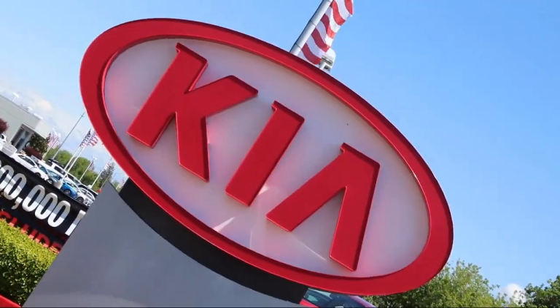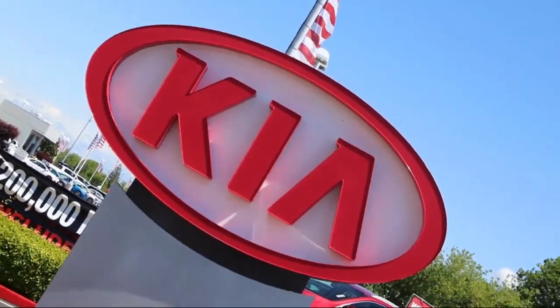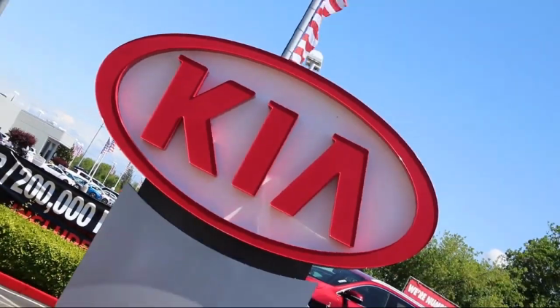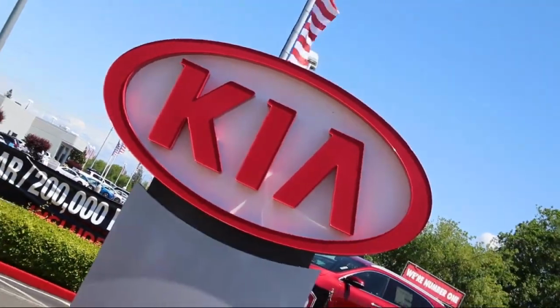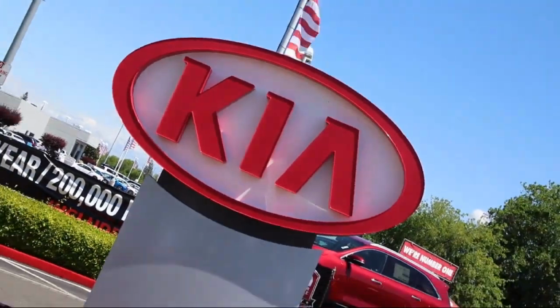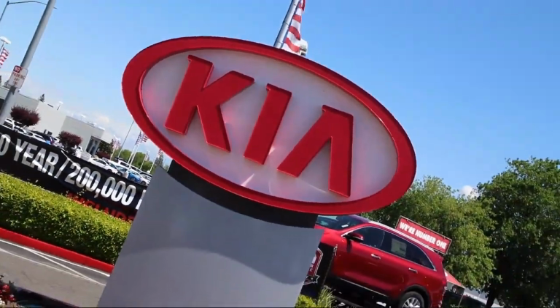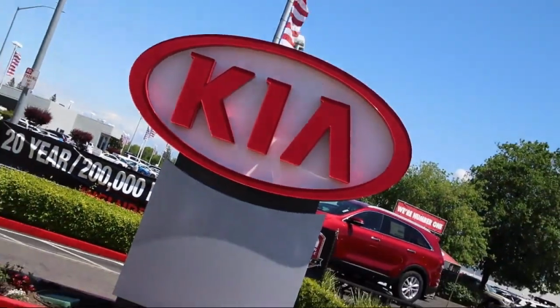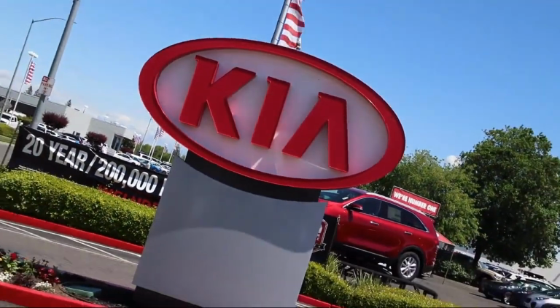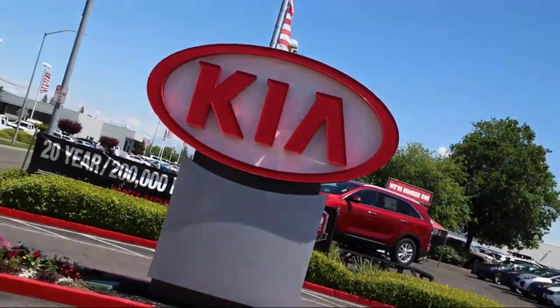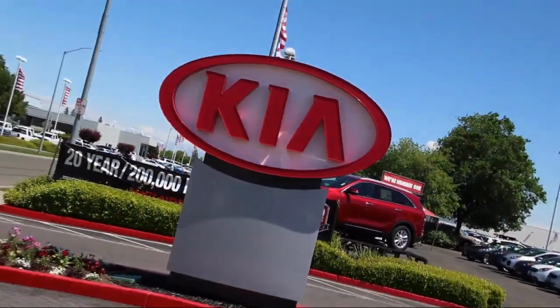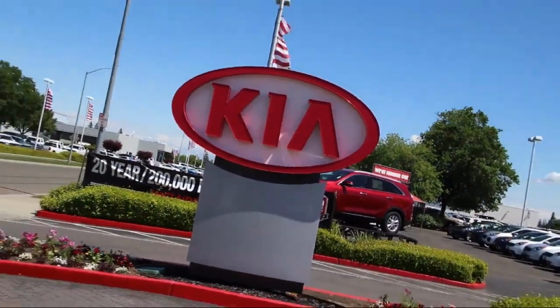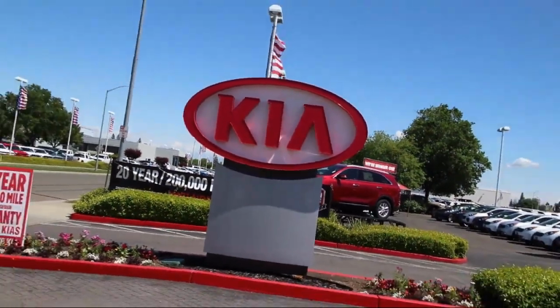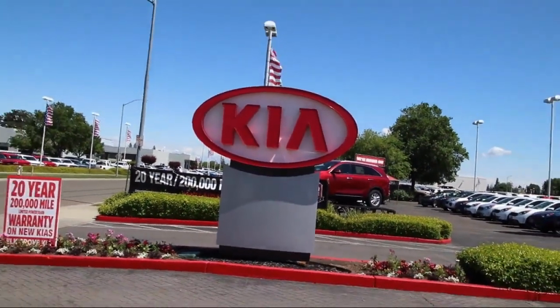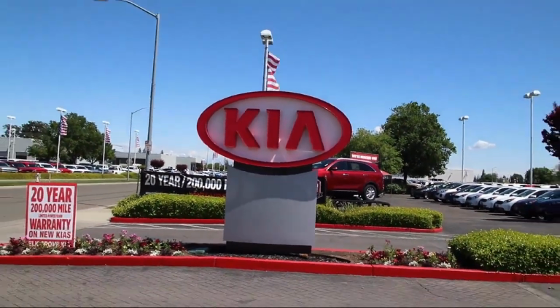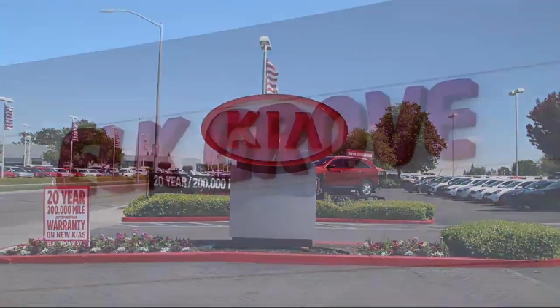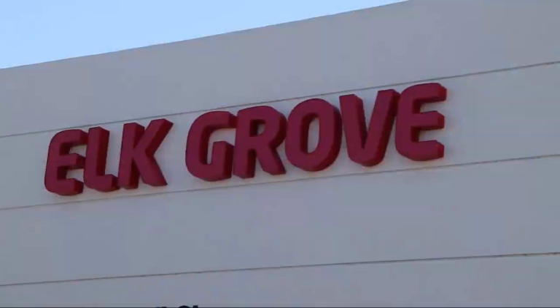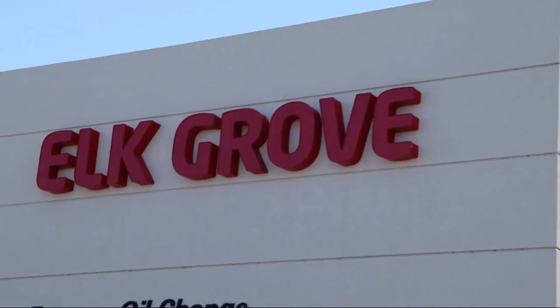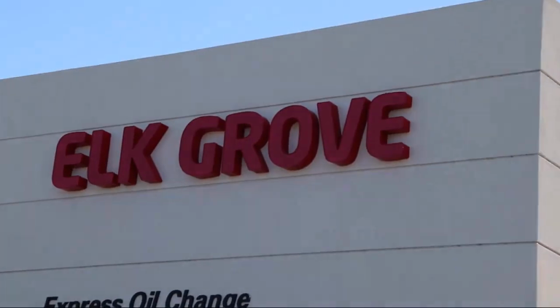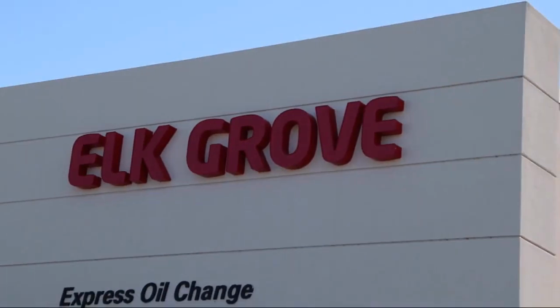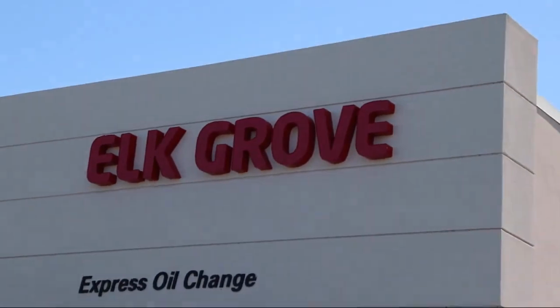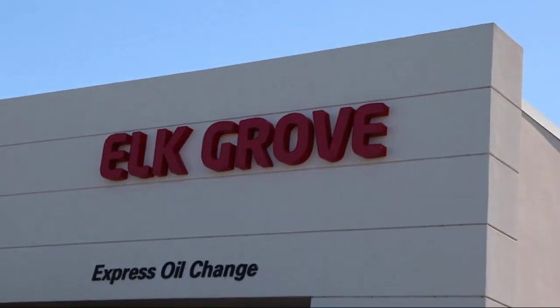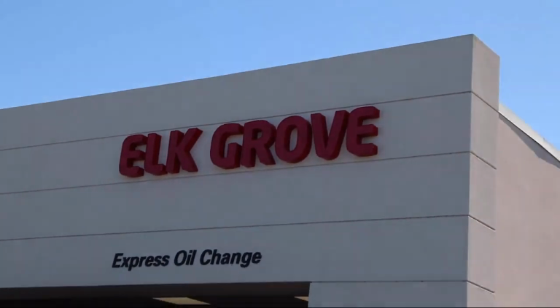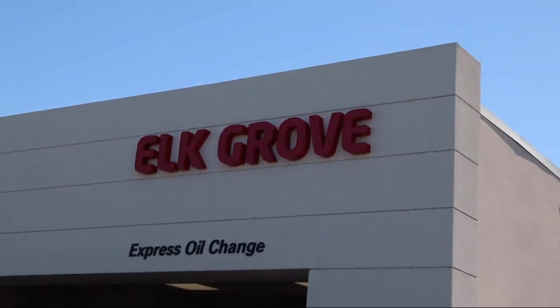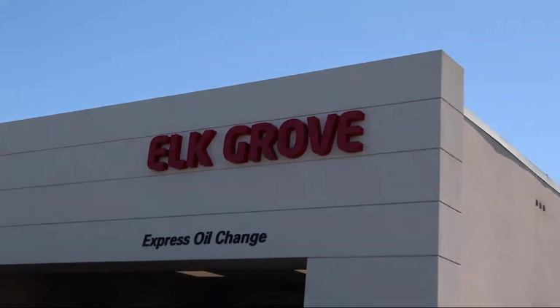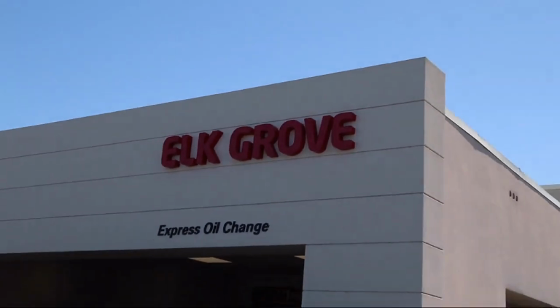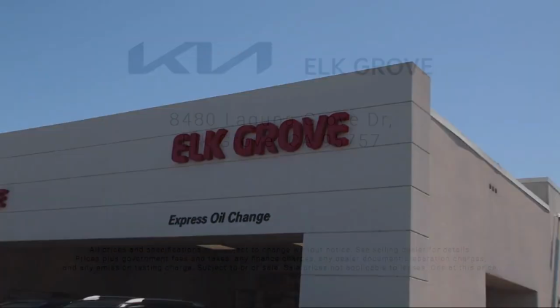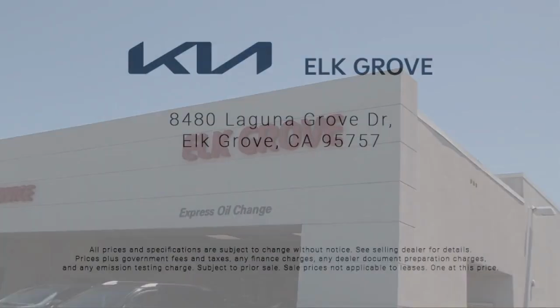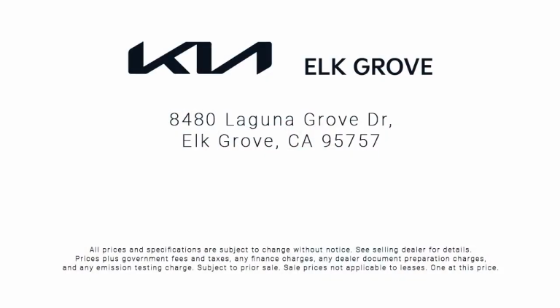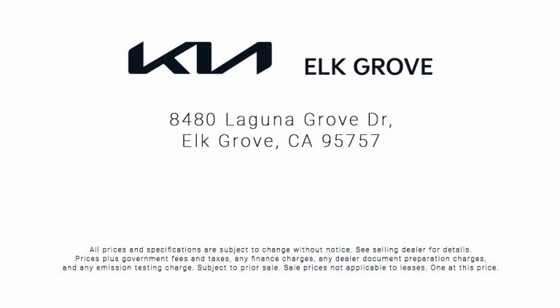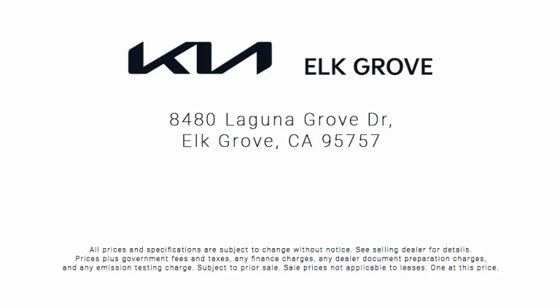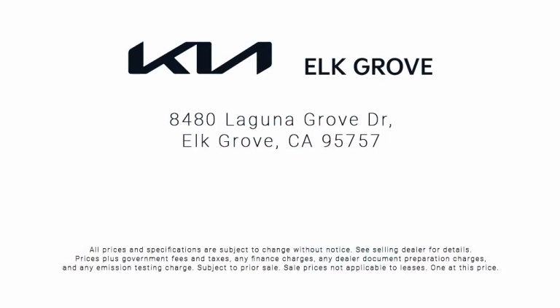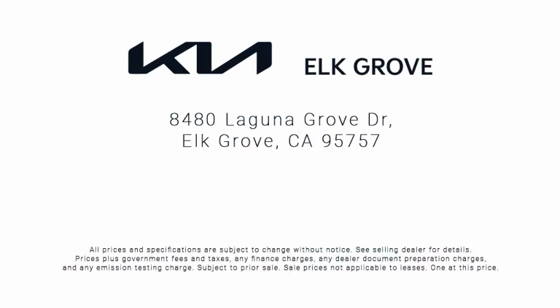Come see us today. Elk Grove Kia is located at 8480 Laguna Grove Drive in the Elk Grove Auto Mall.